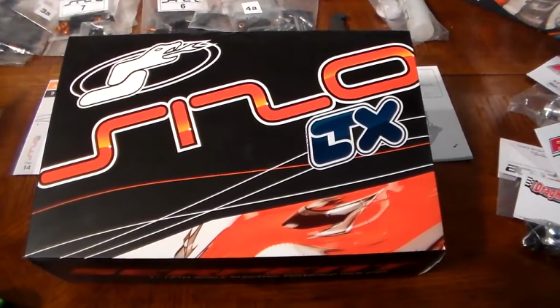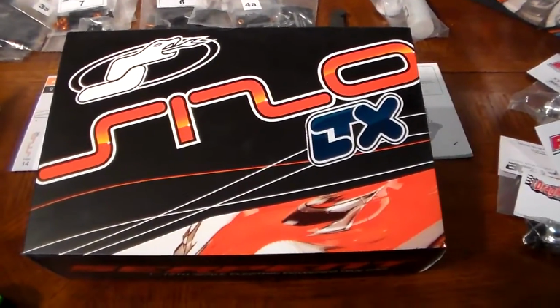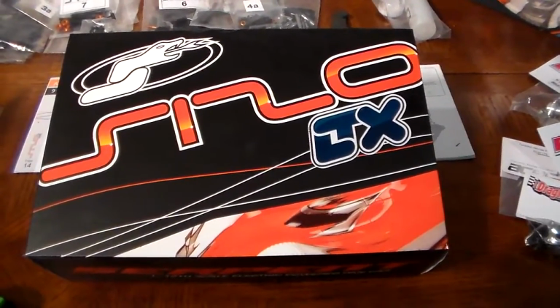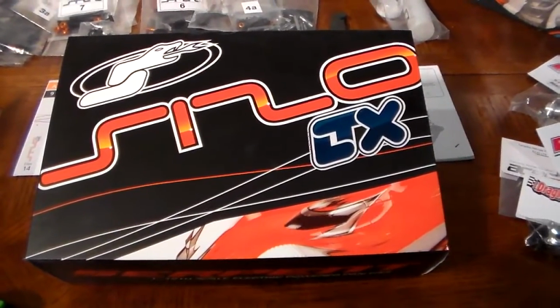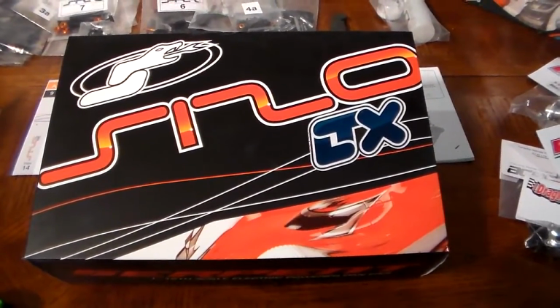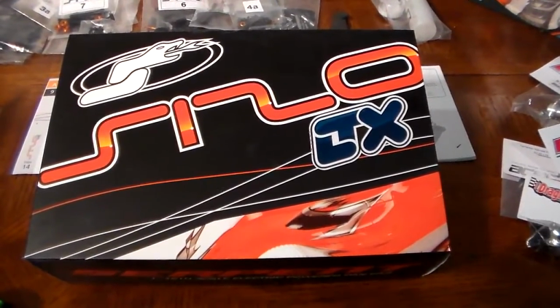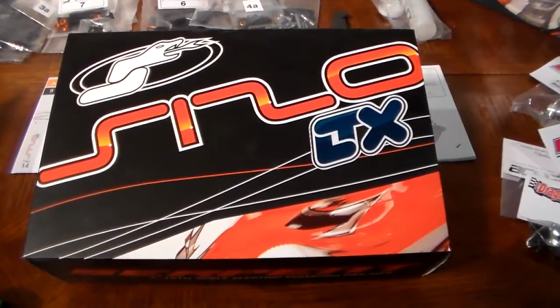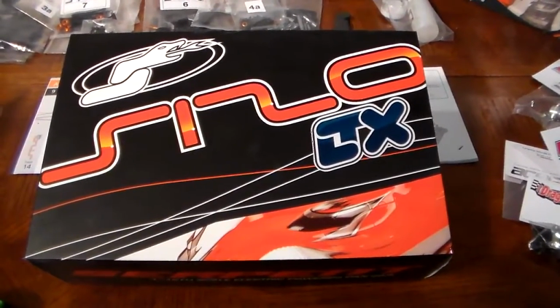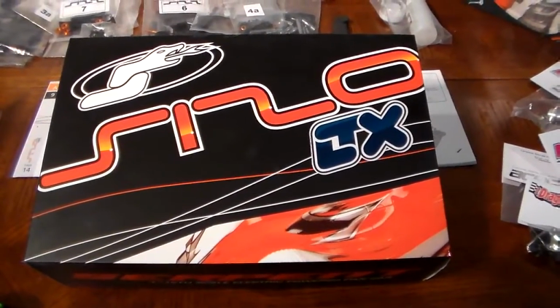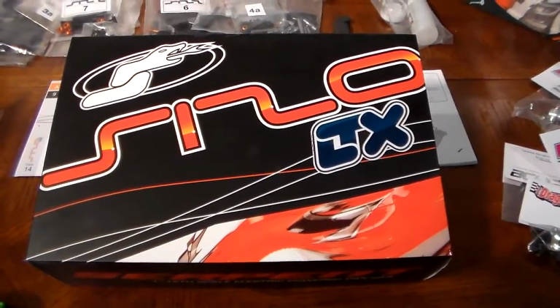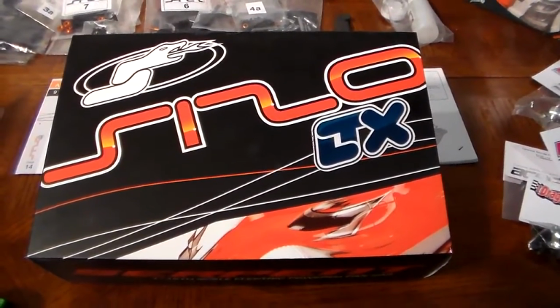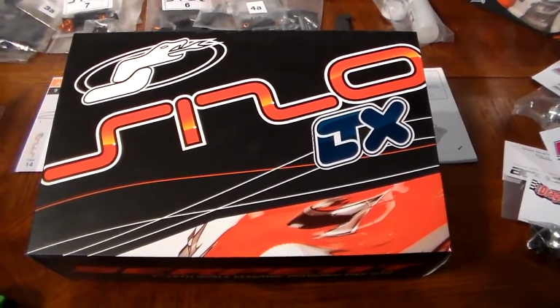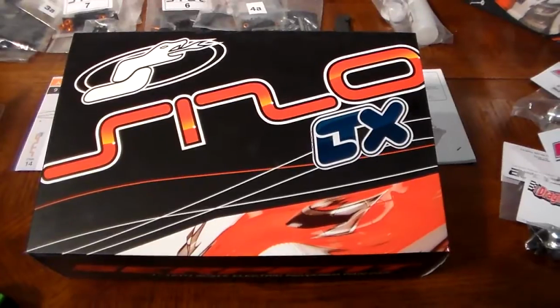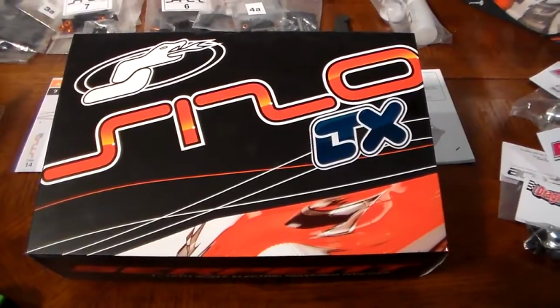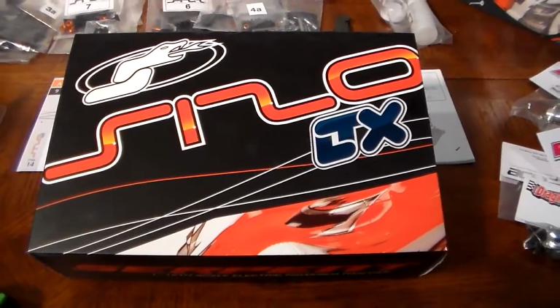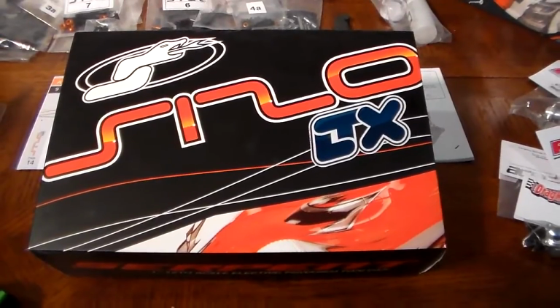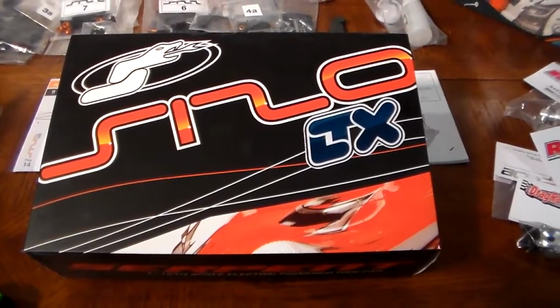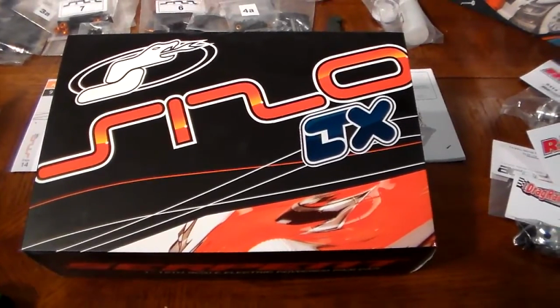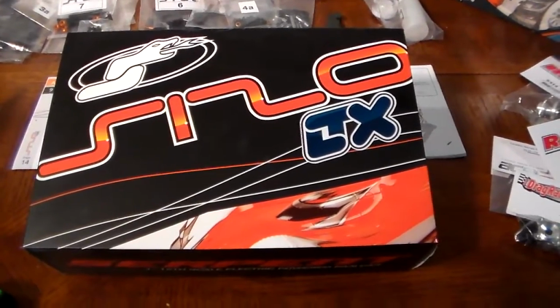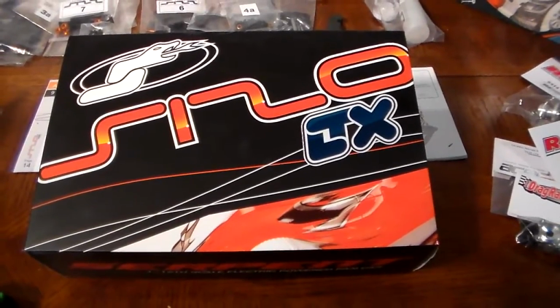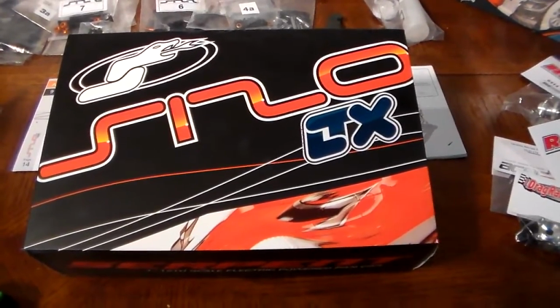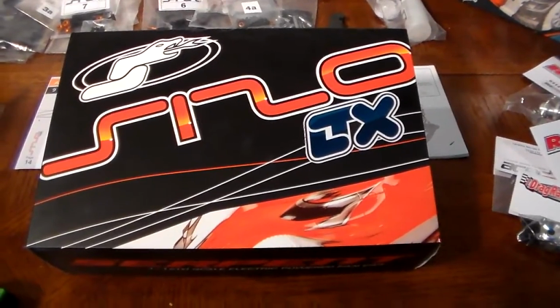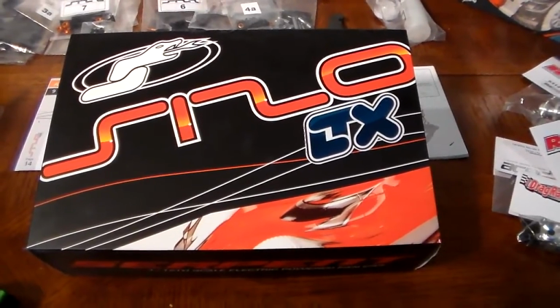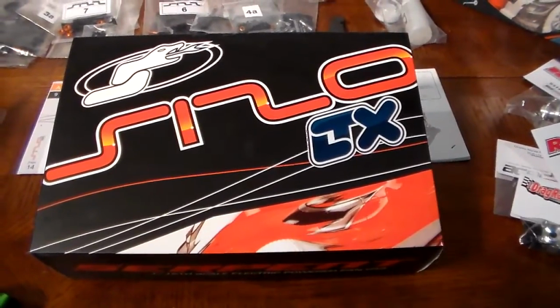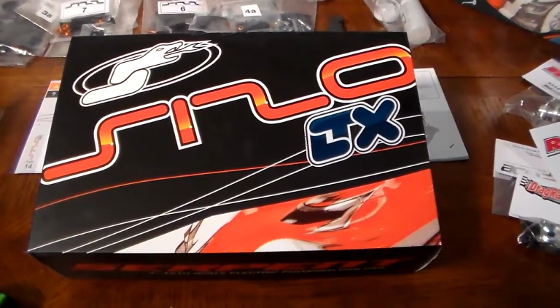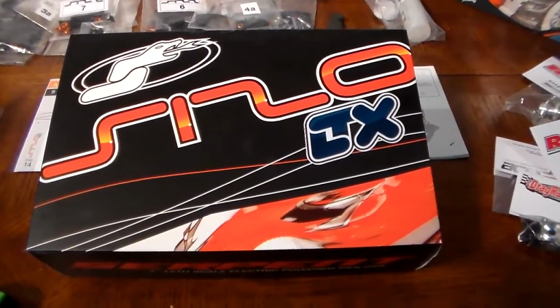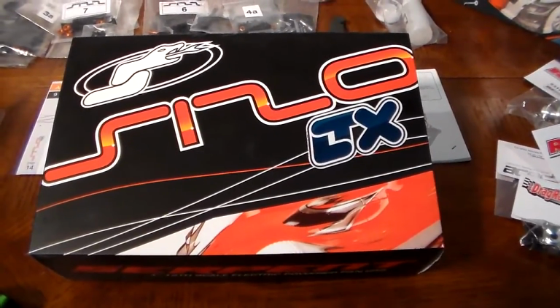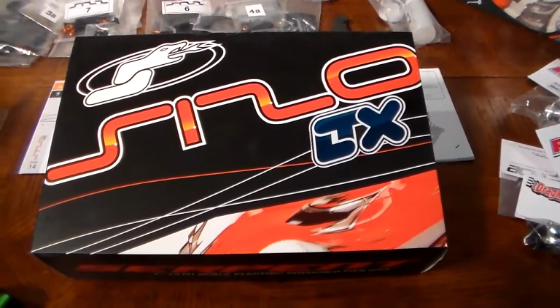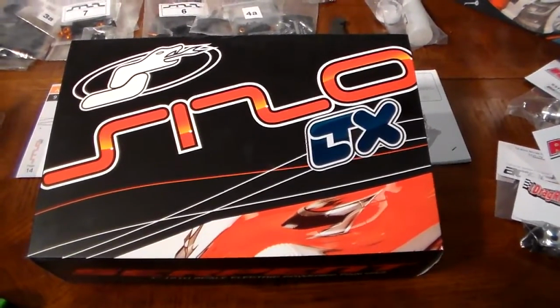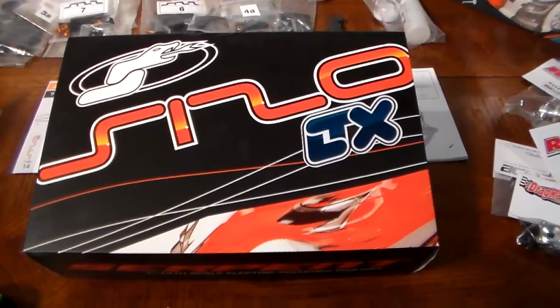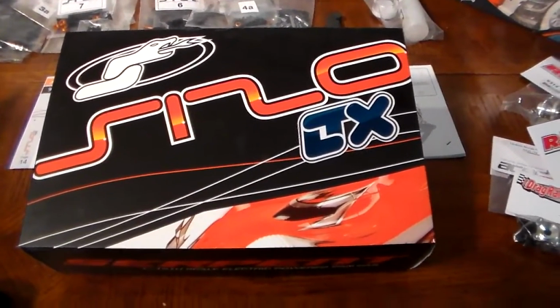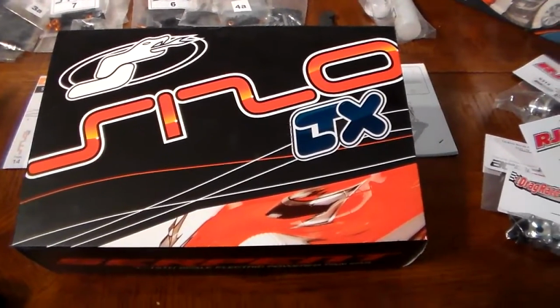Hey YouTube, this is Brian from CustomFastRC, getting ready to bring you guys another supercar build.